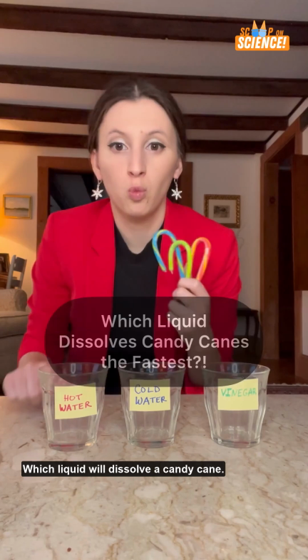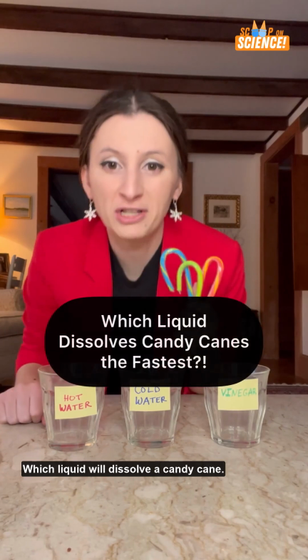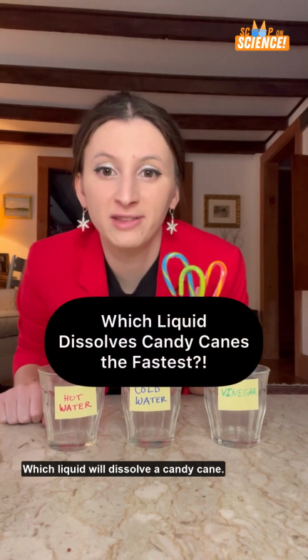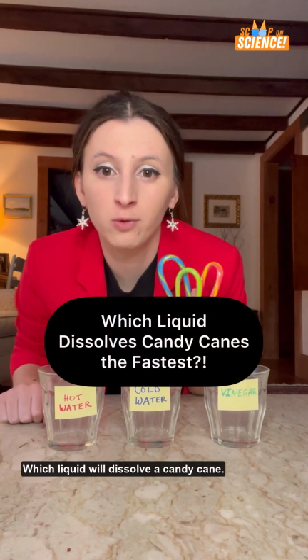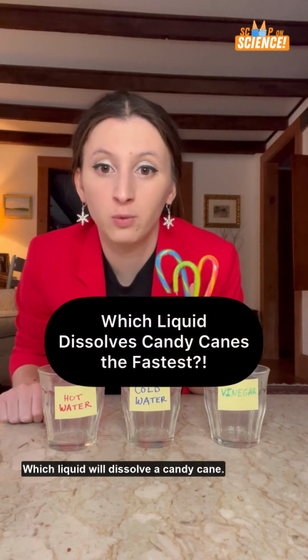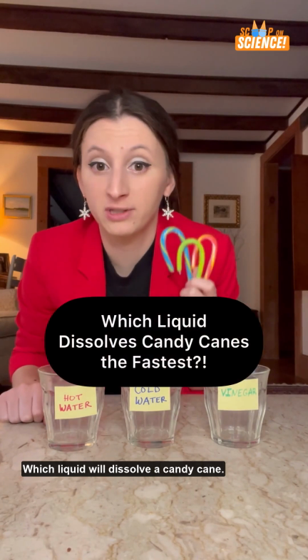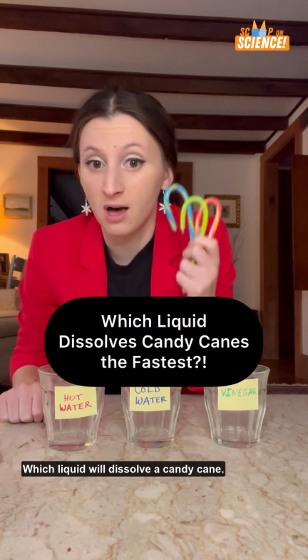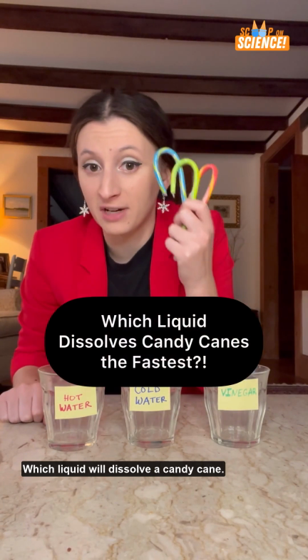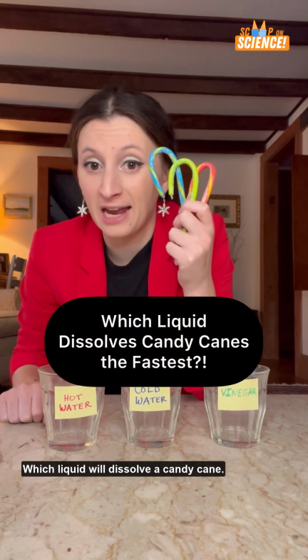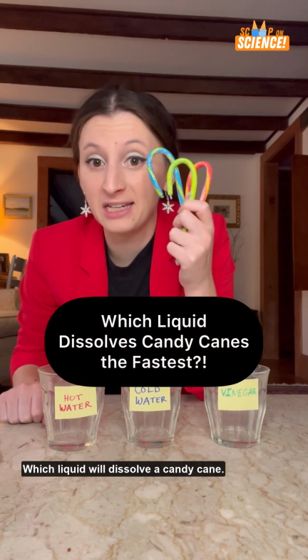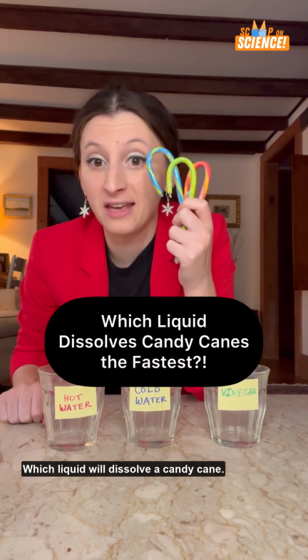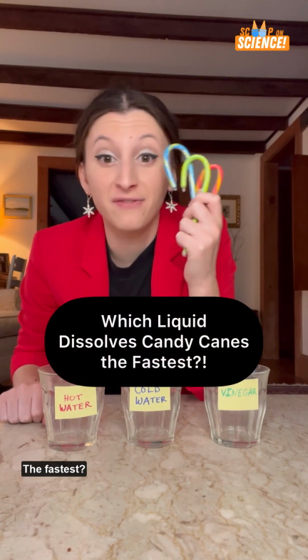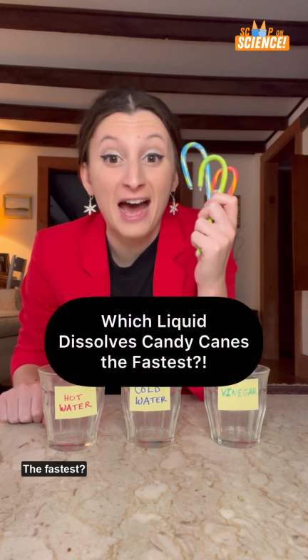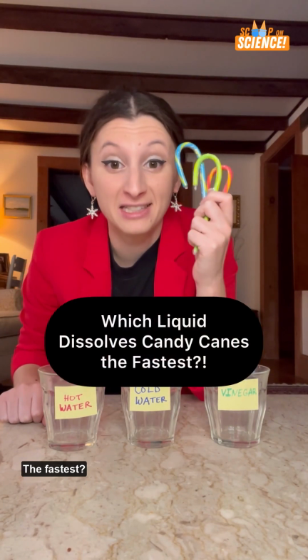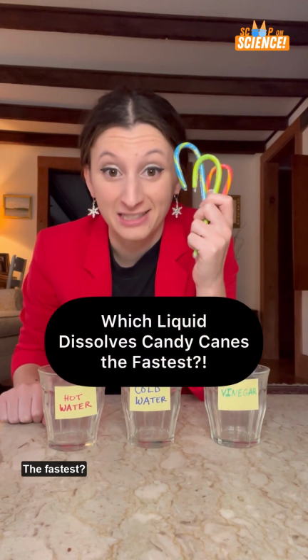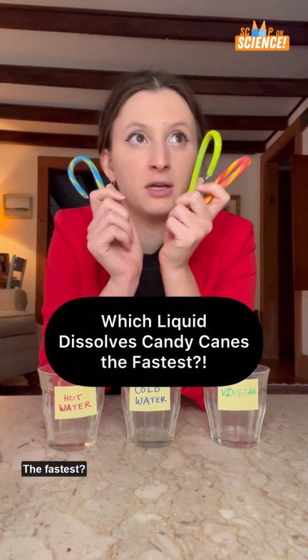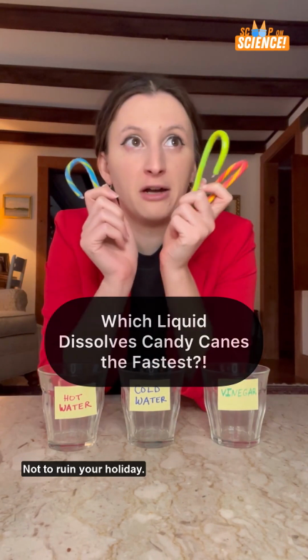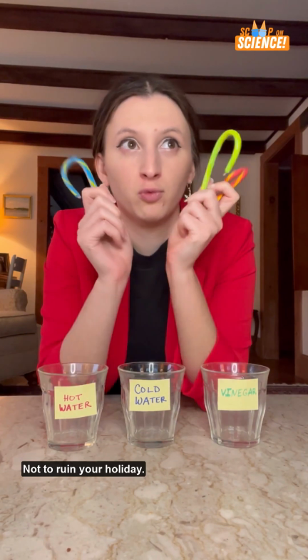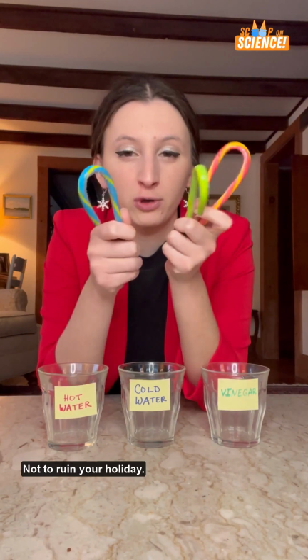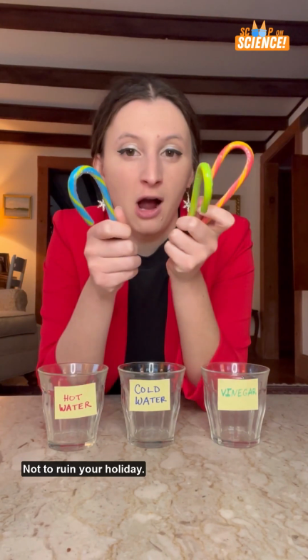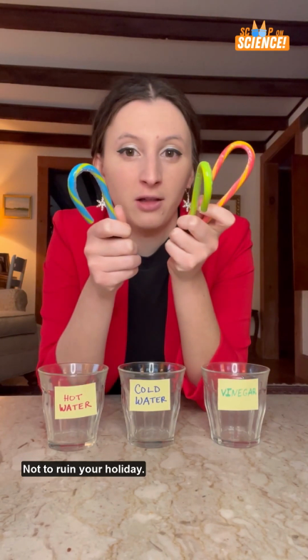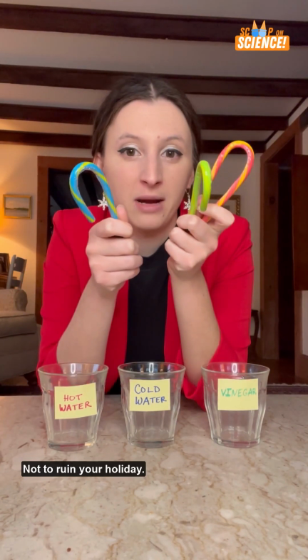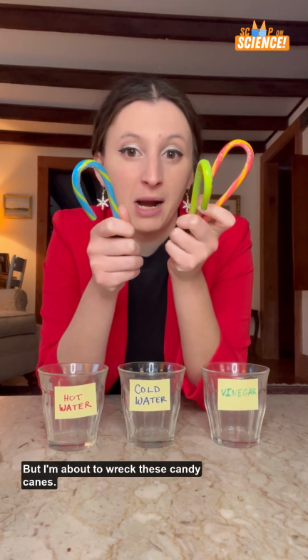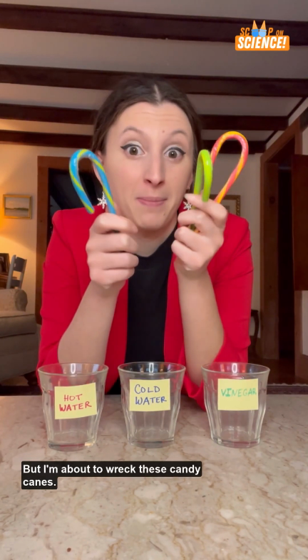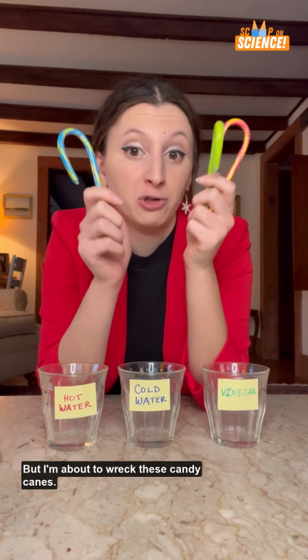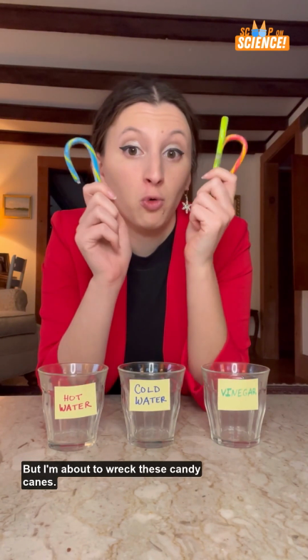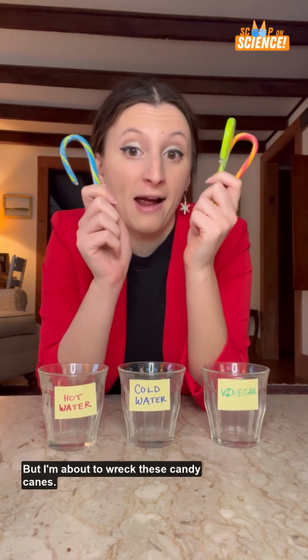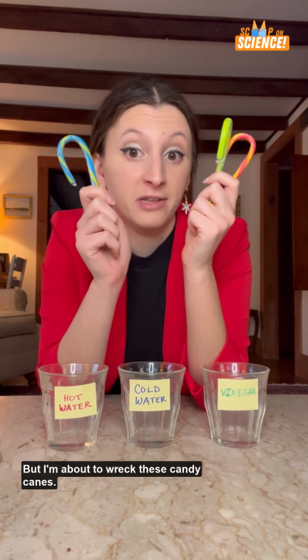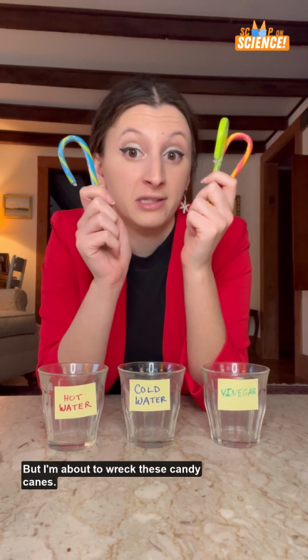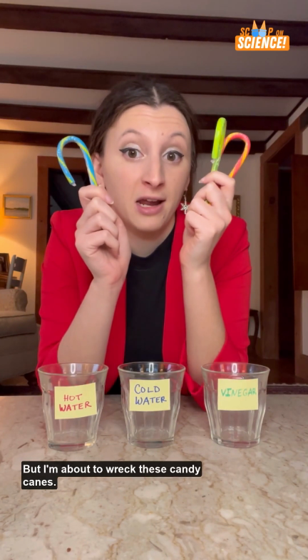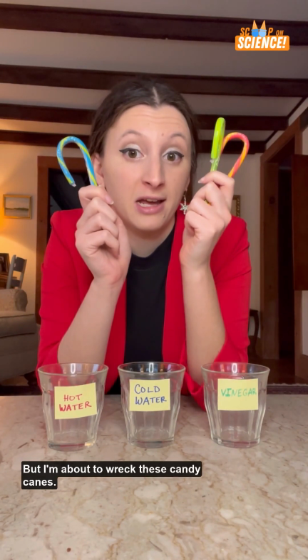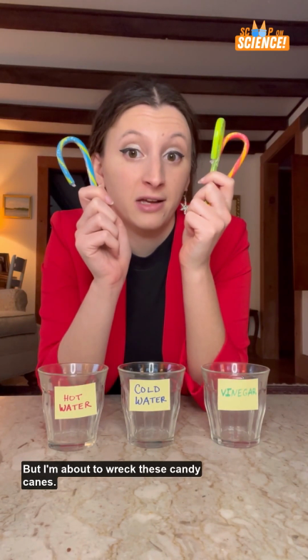Which liquid will dissolve a candy cane the fastest? Not to ruin your holiday, but I'm about to wreck these candy canes.